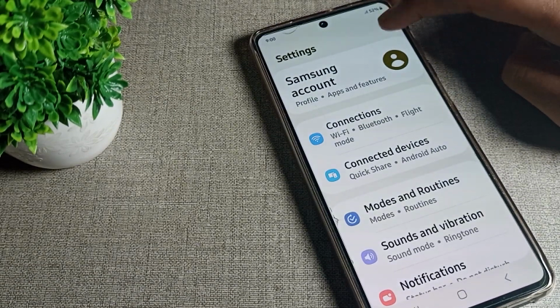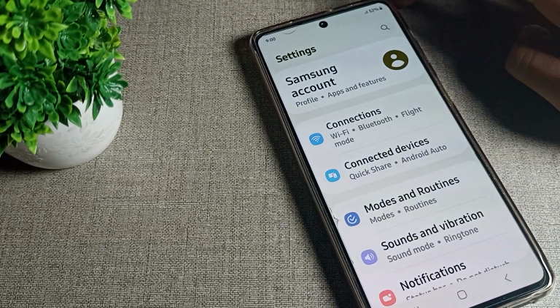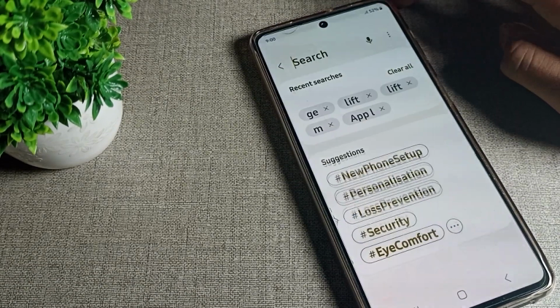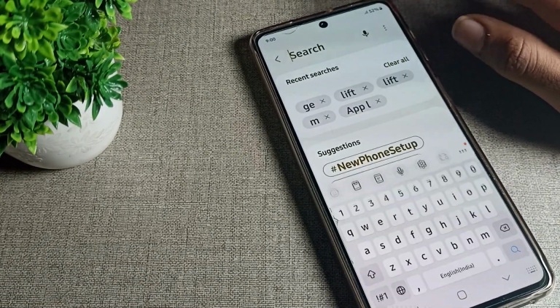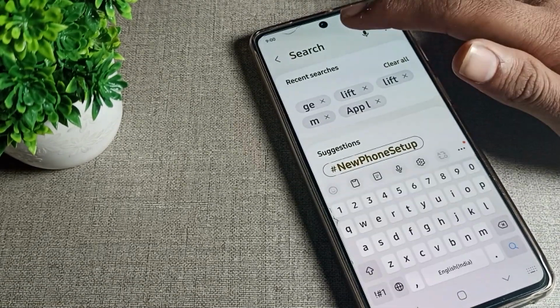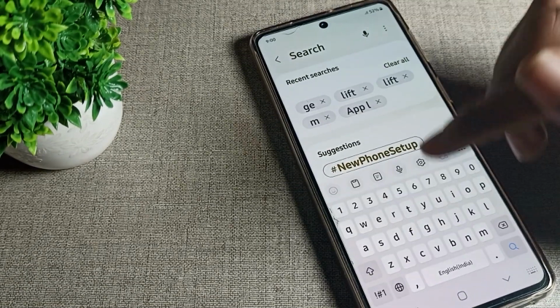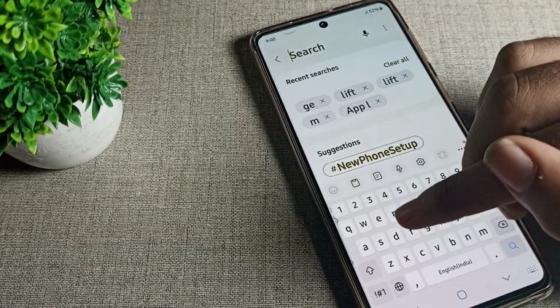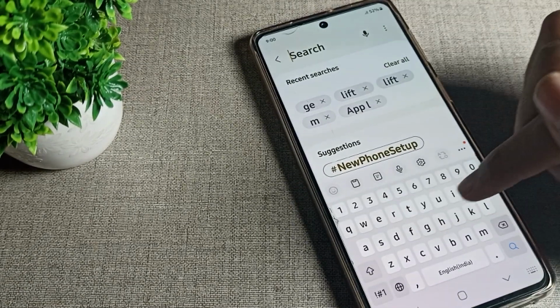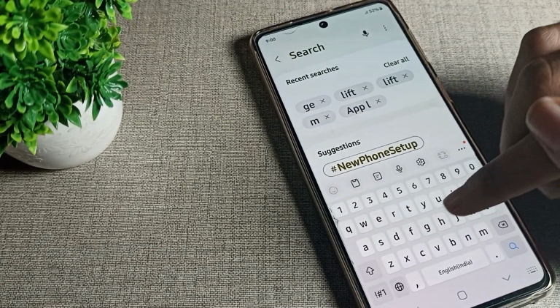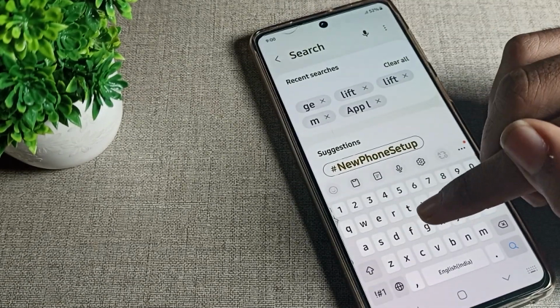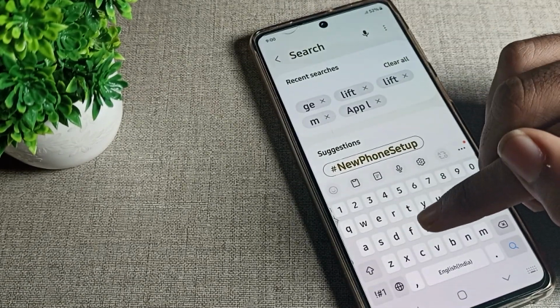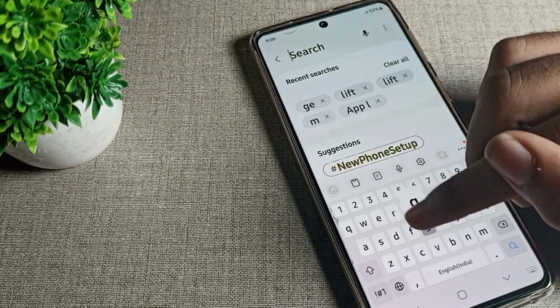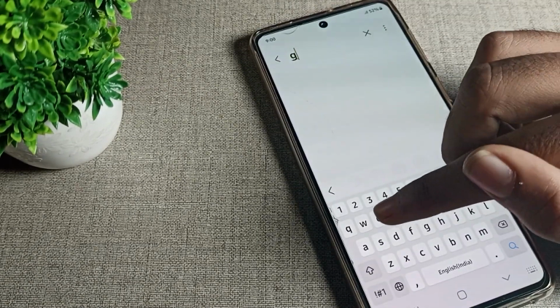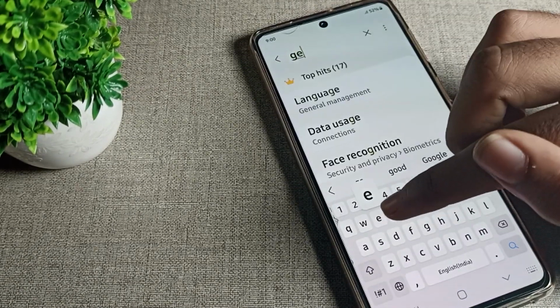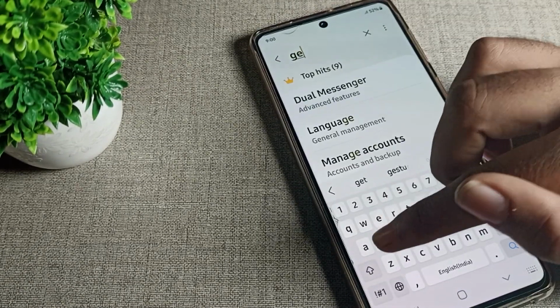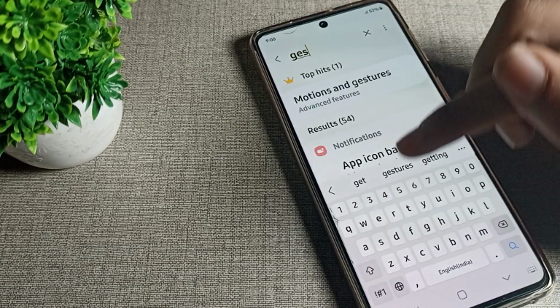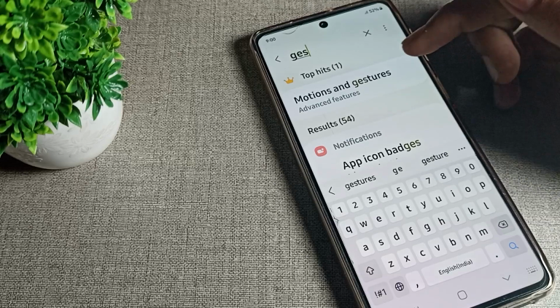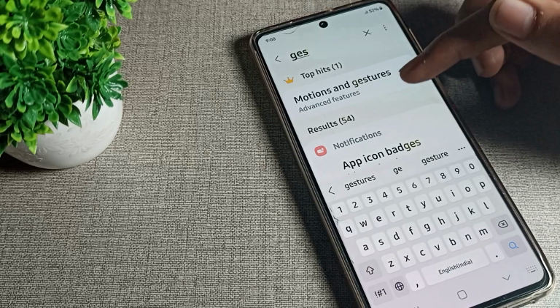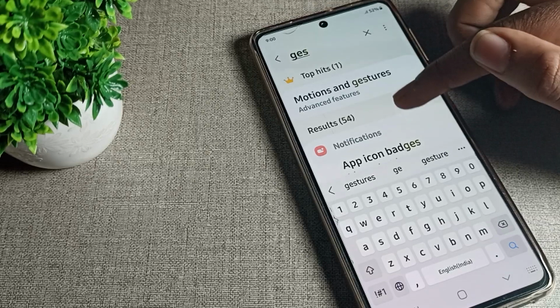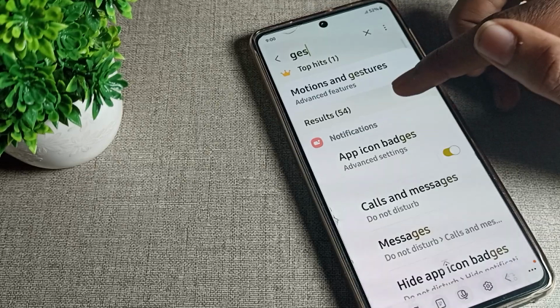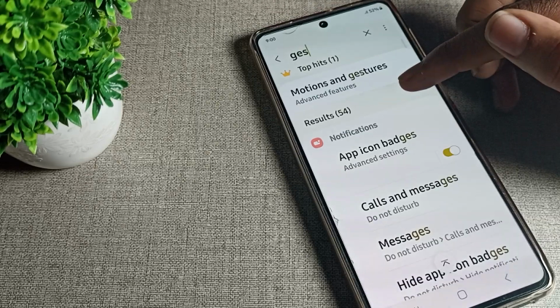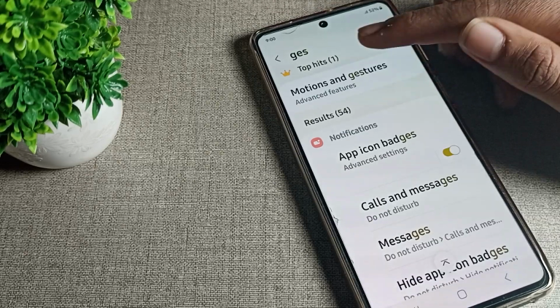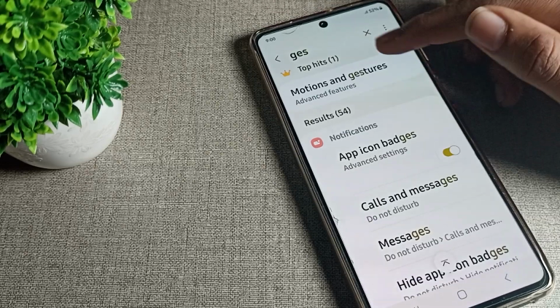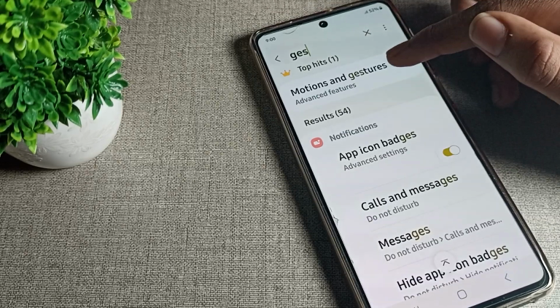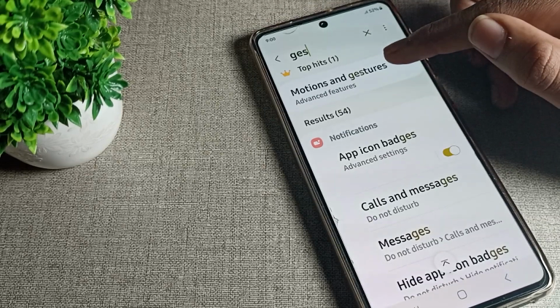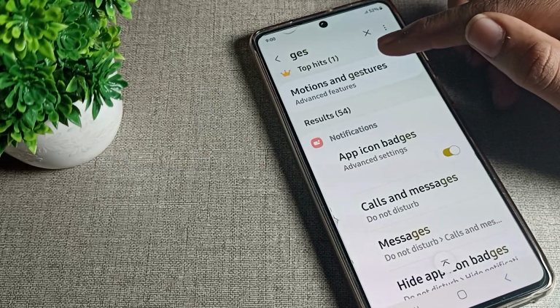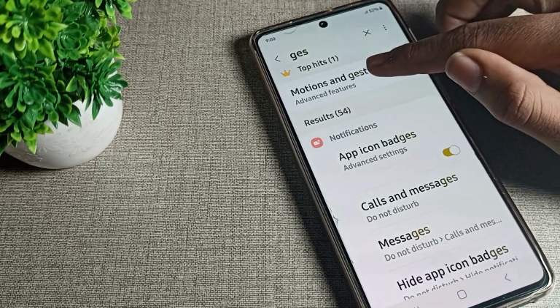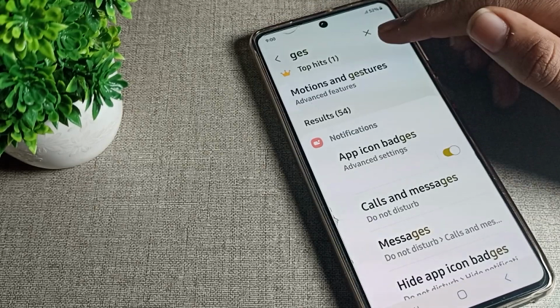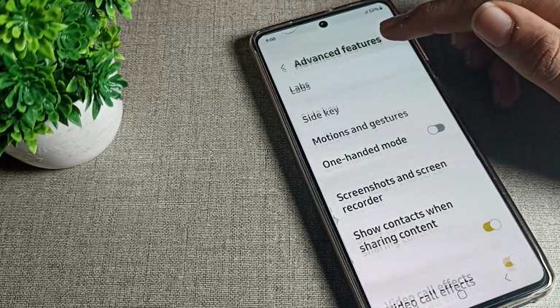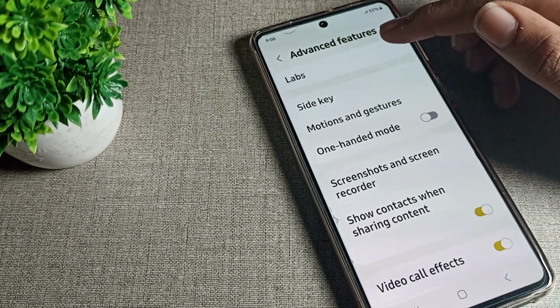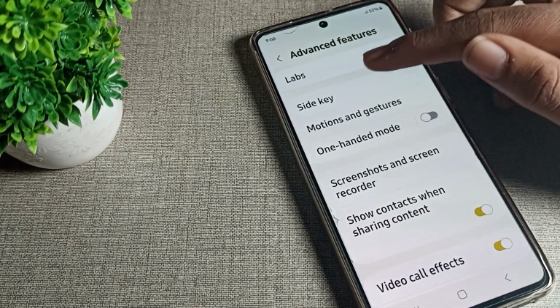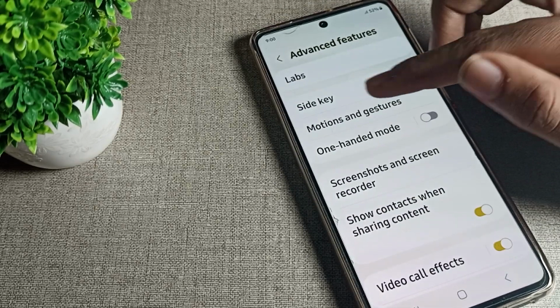First of all, you will have to search with the gesture setting. You can see that your gesture settings will appear.